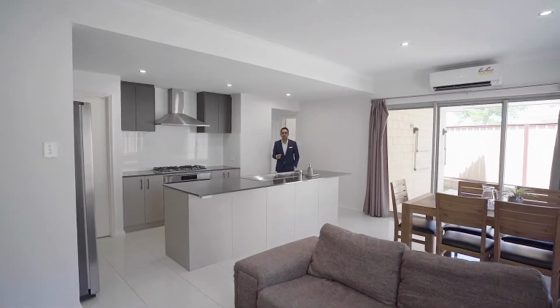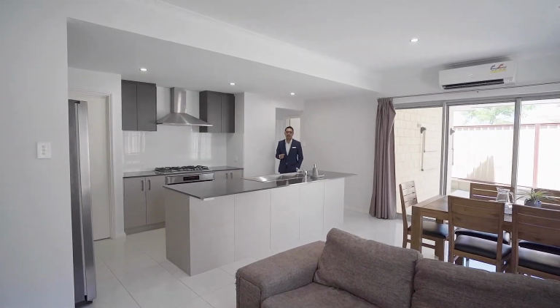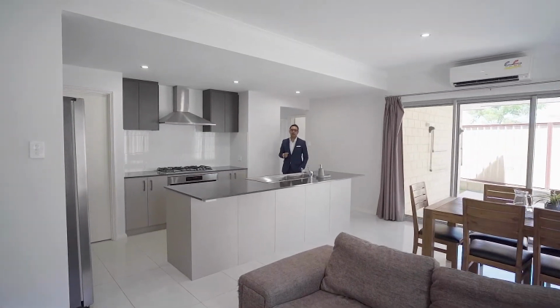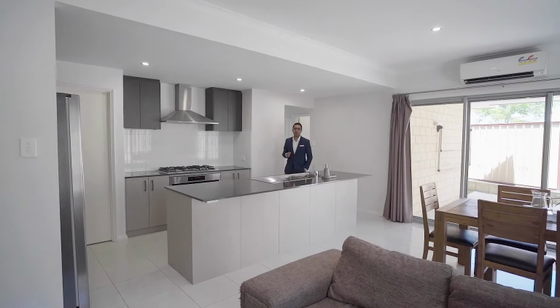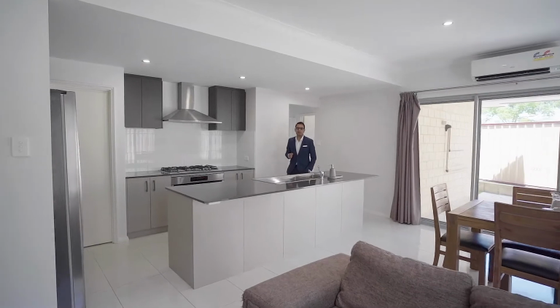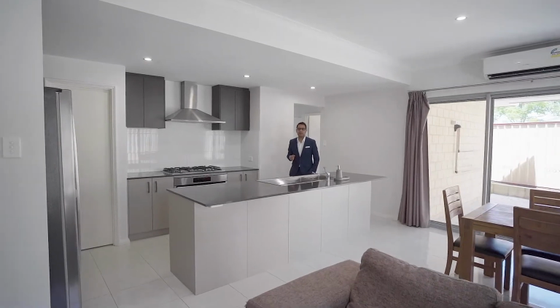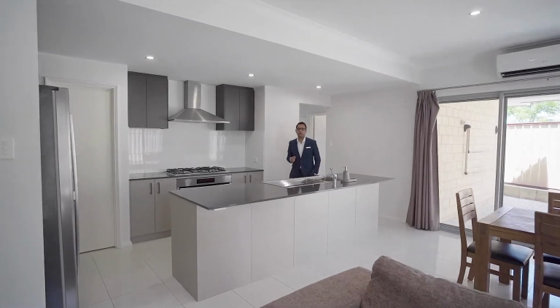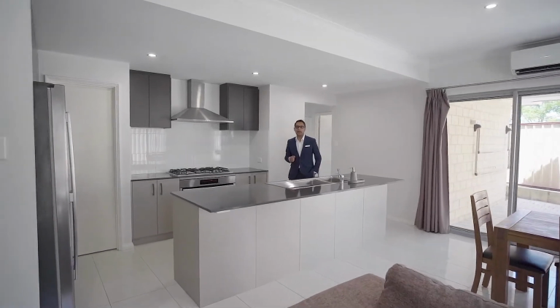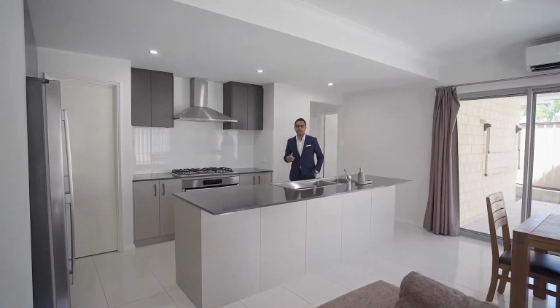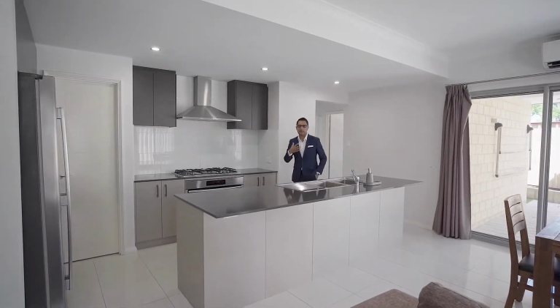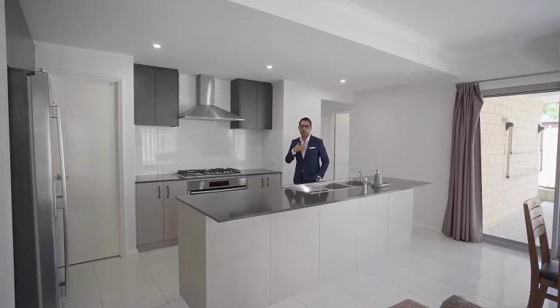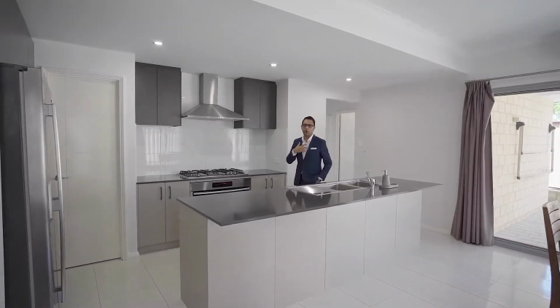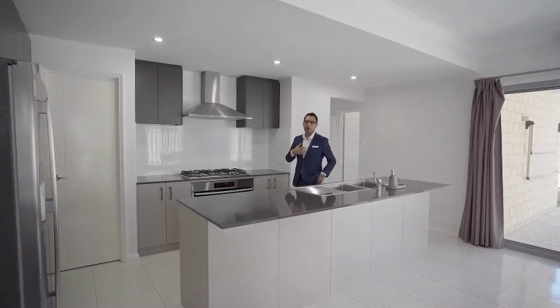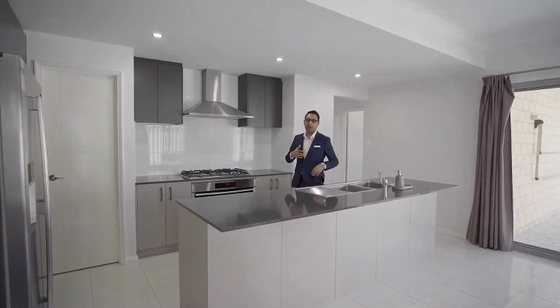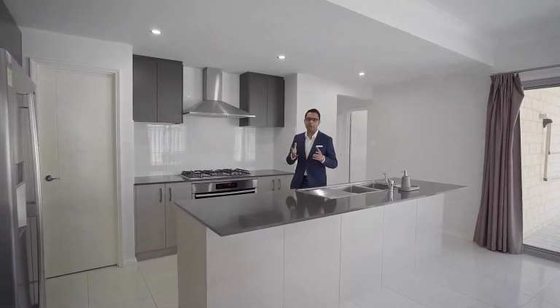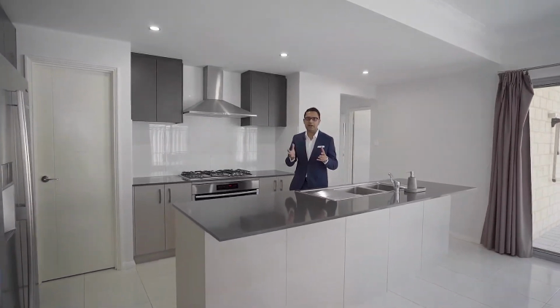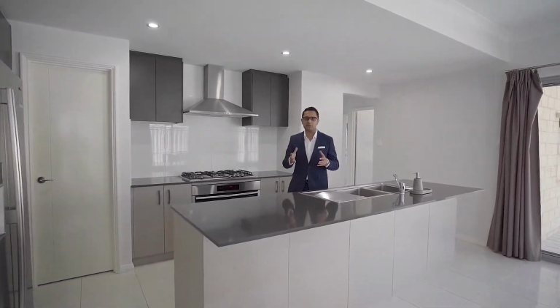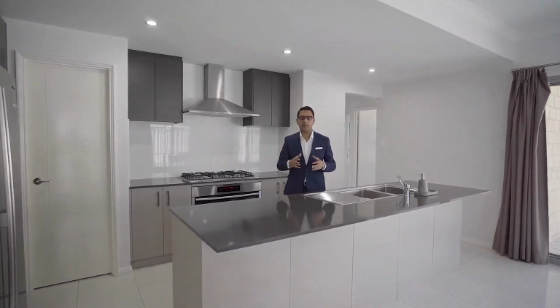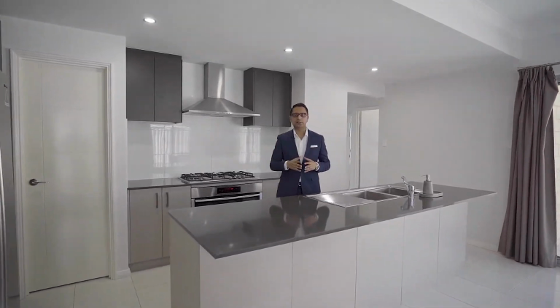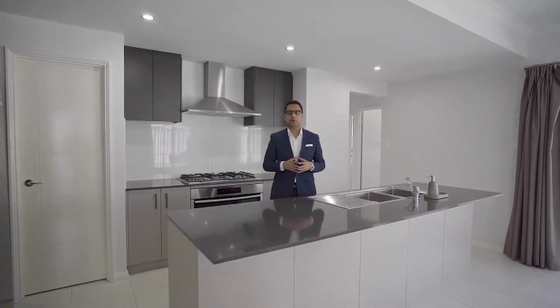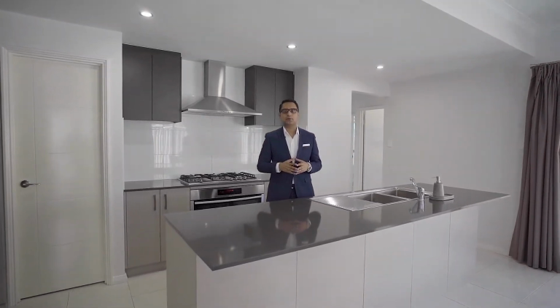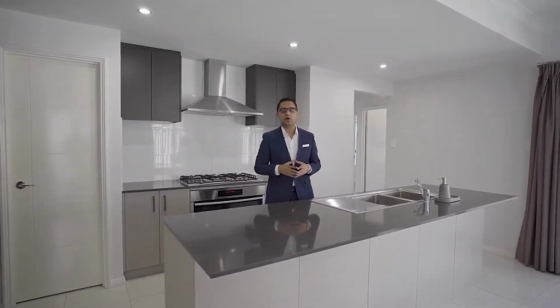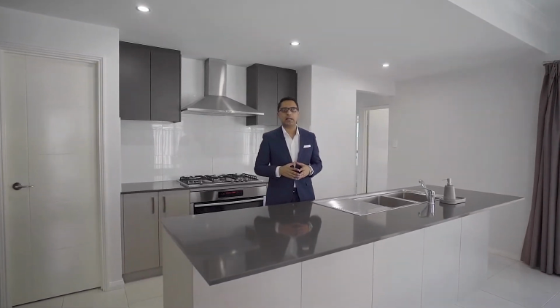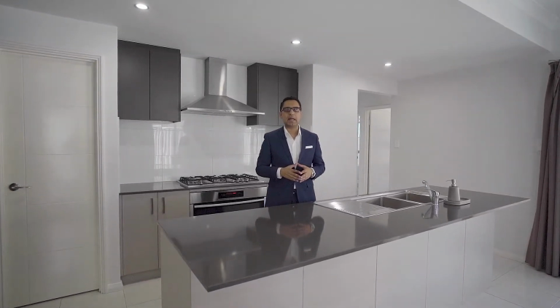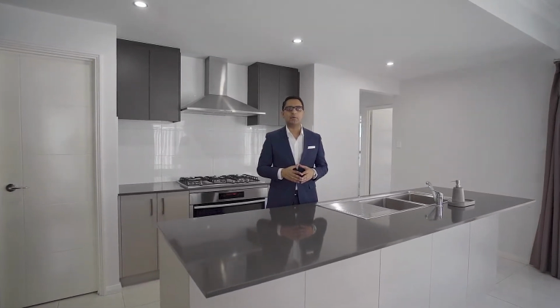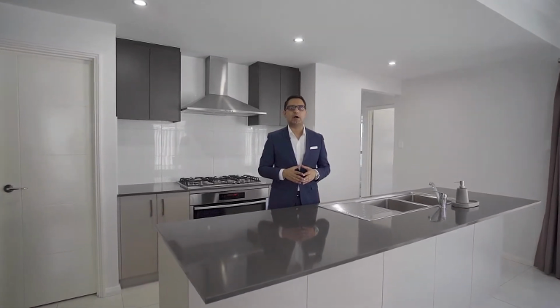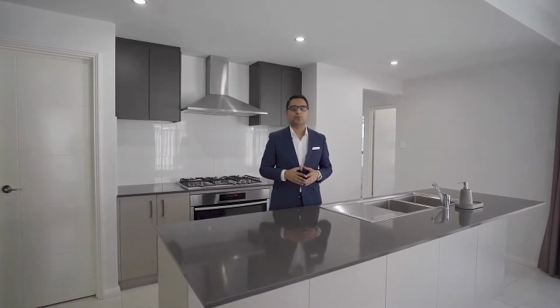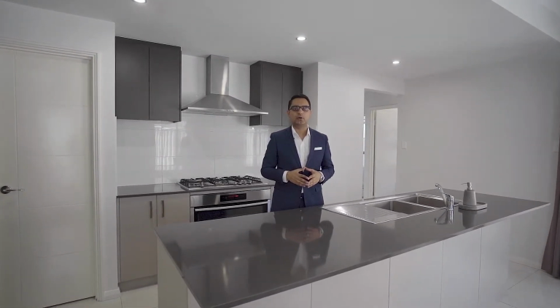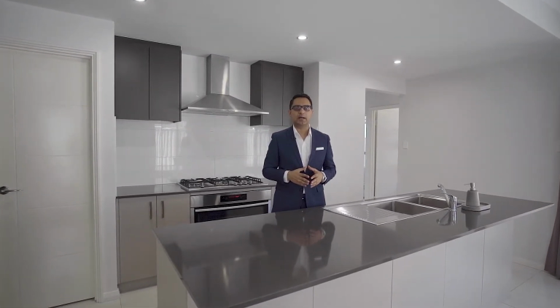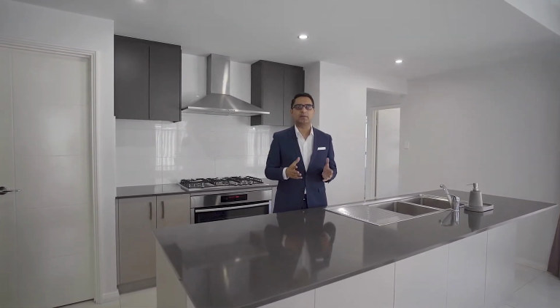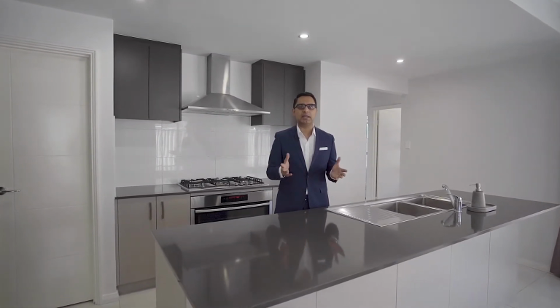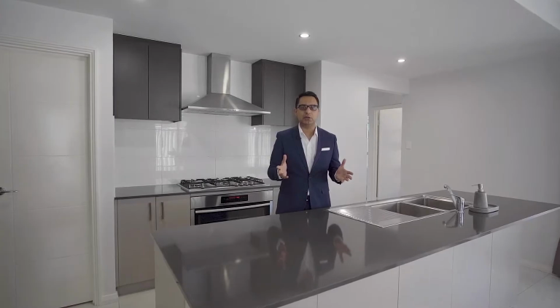If you like what you've seen today, give me a call. I'm Shibaz from LJ Hooker Thornley — have a wonderful day. Thank you.